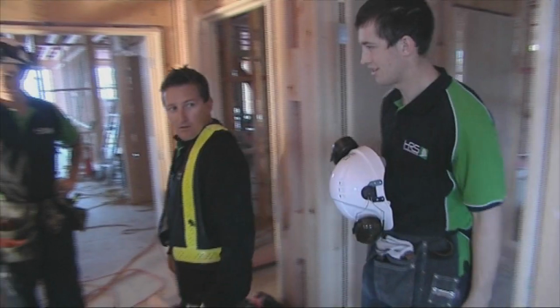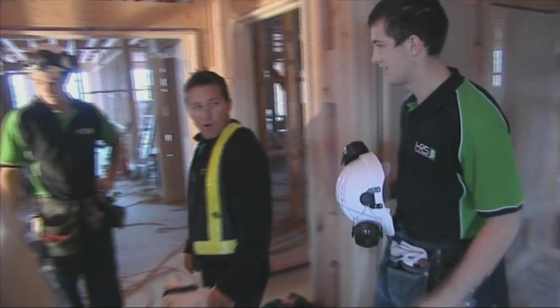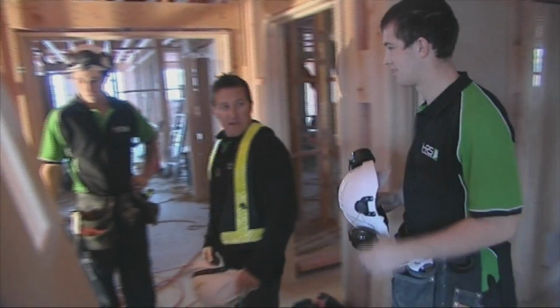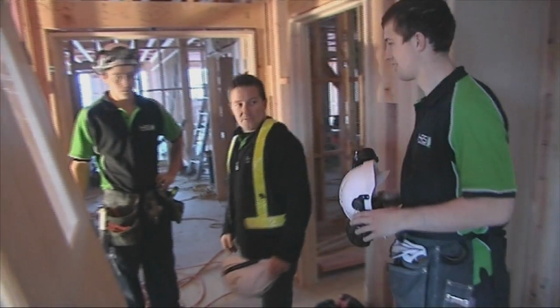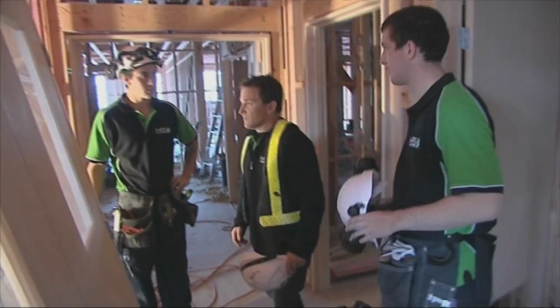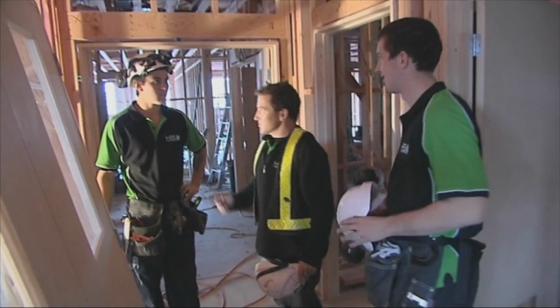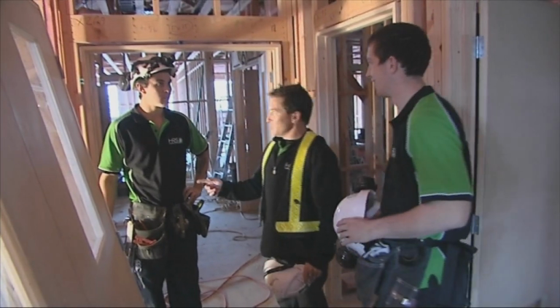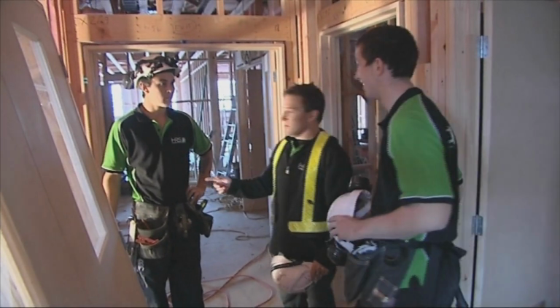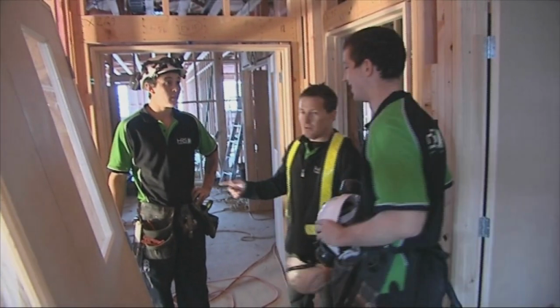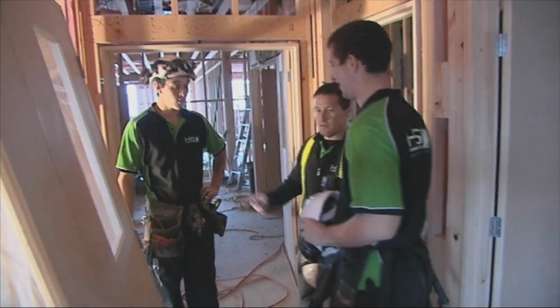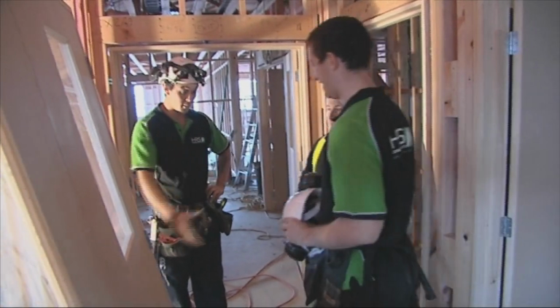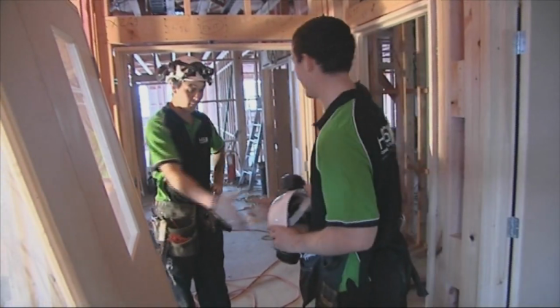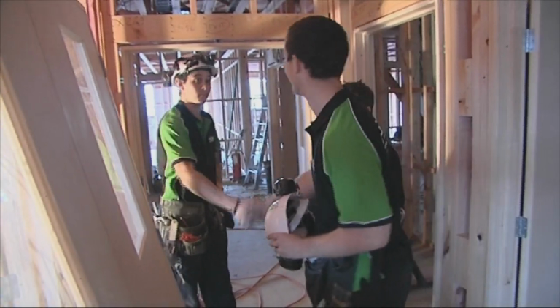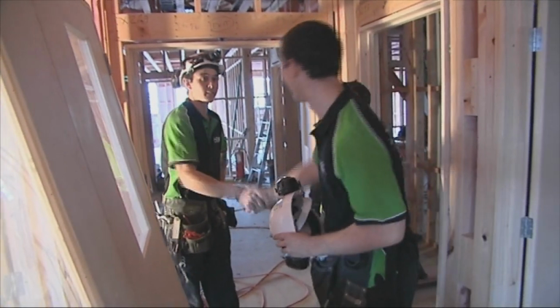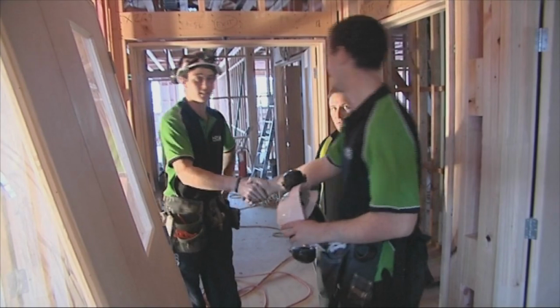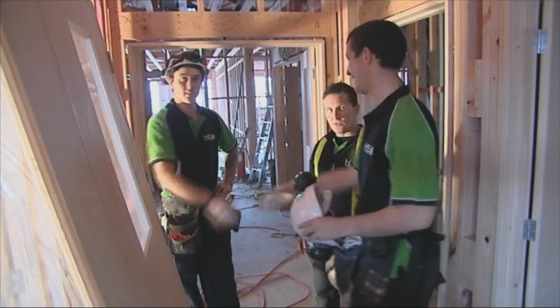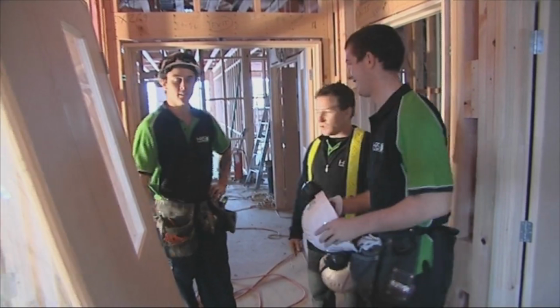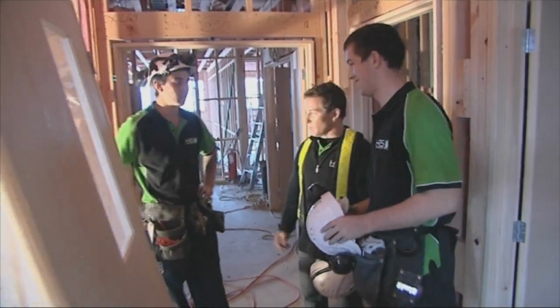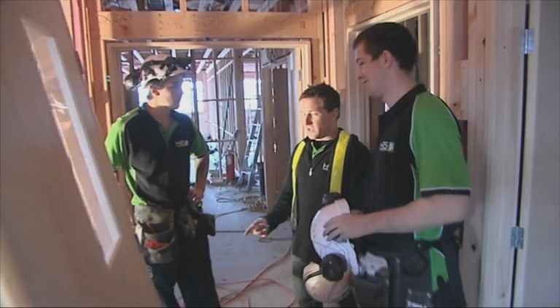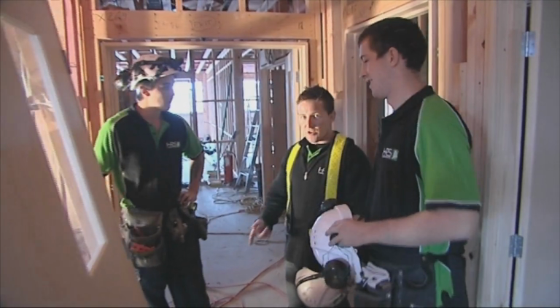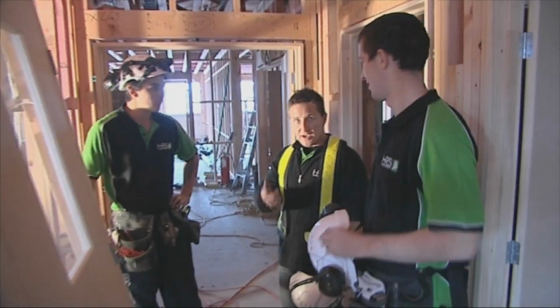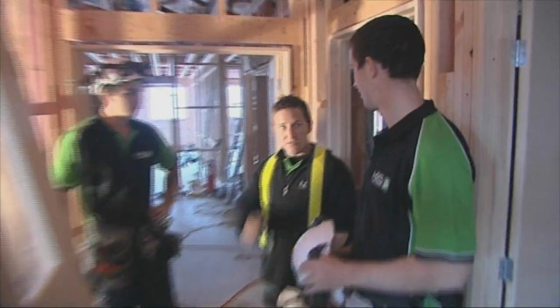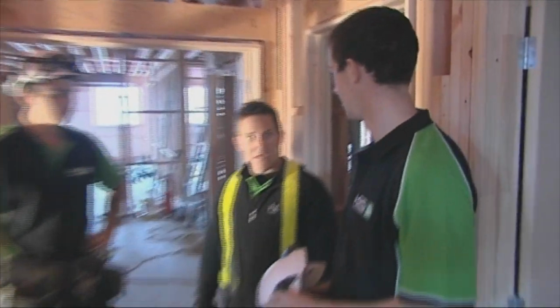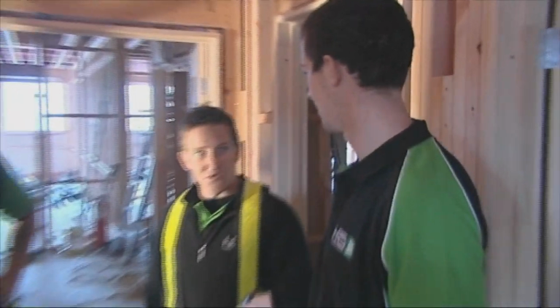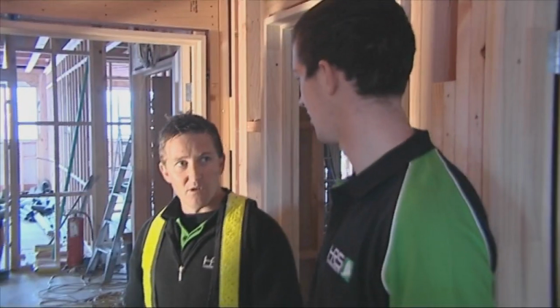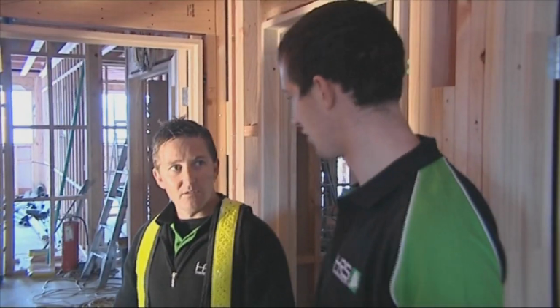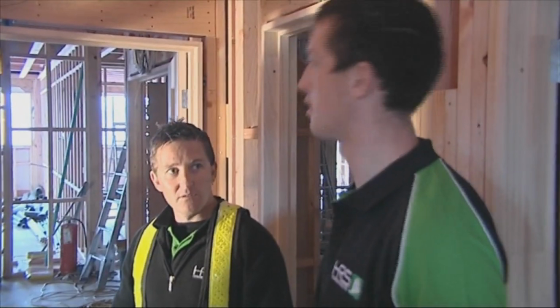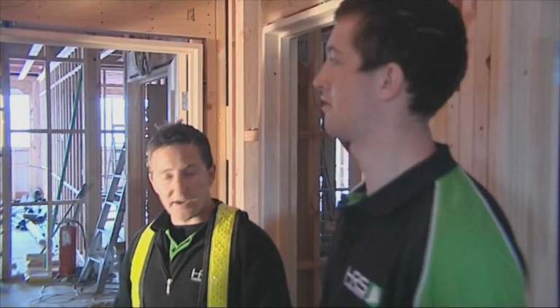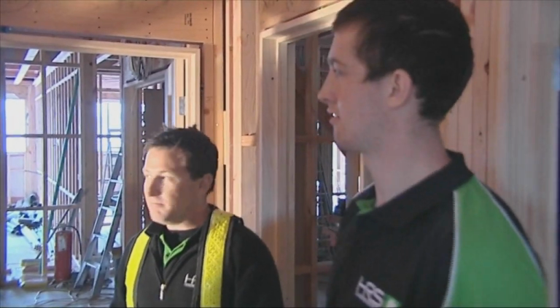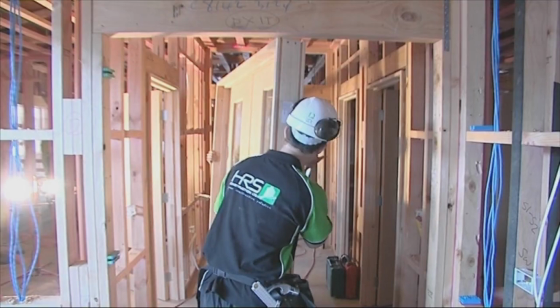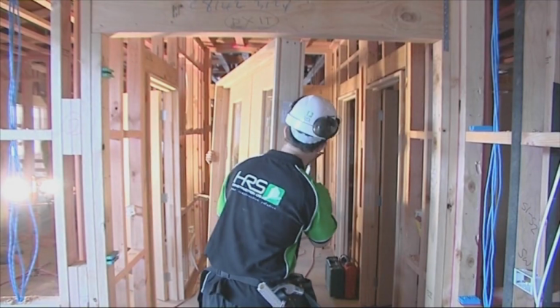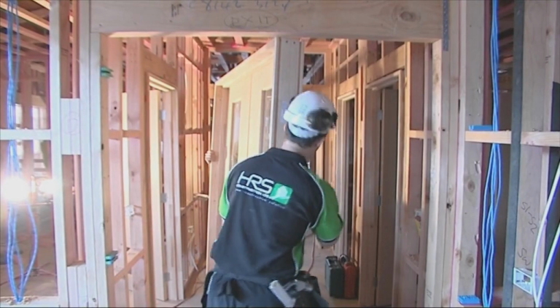Right Matt, this is Toshi. Toshi will now show you how to hang a door.